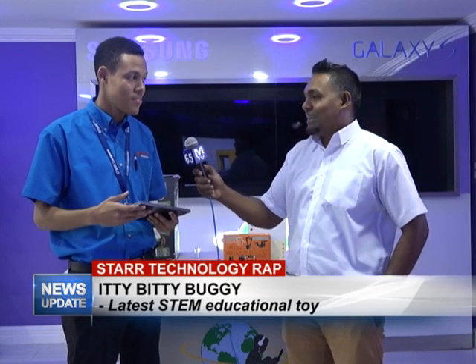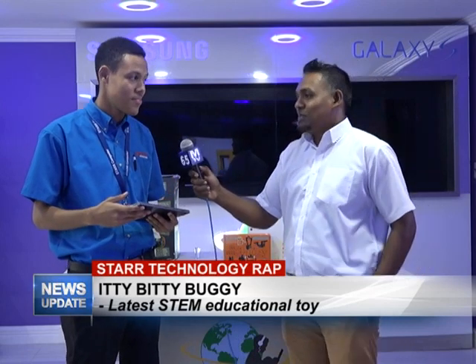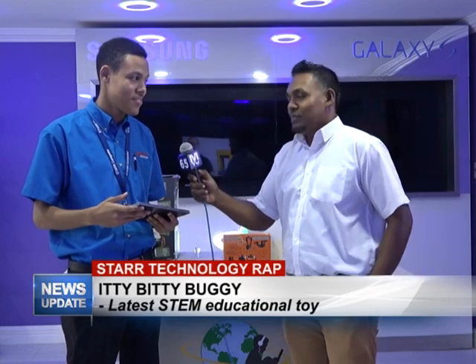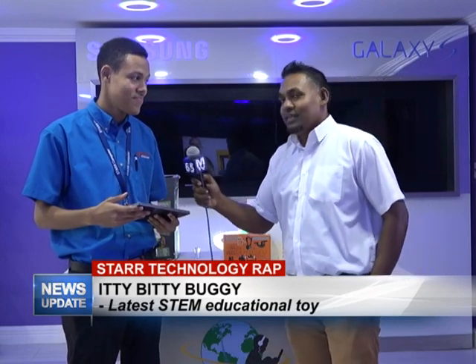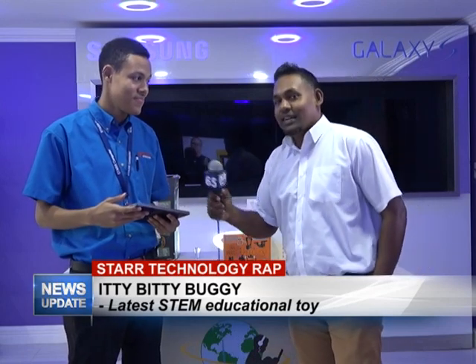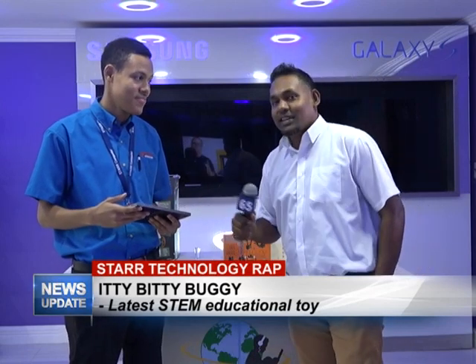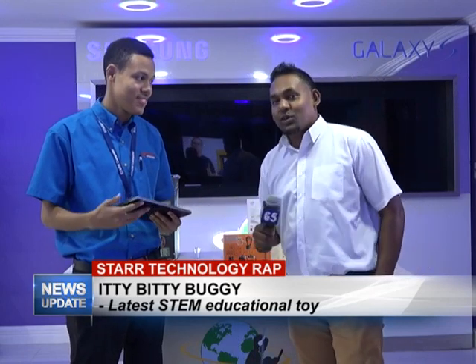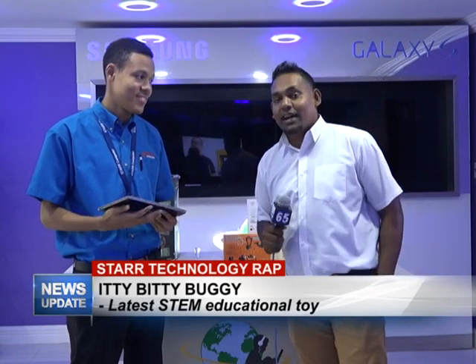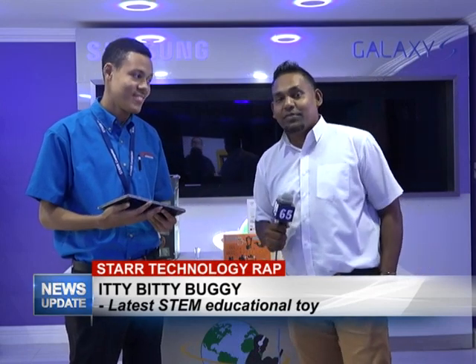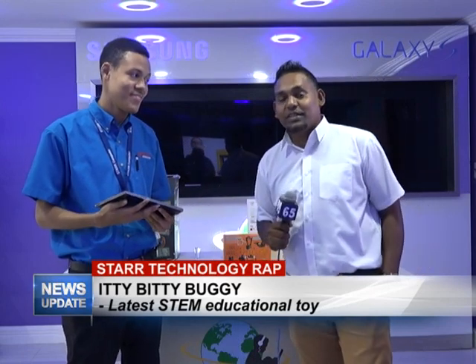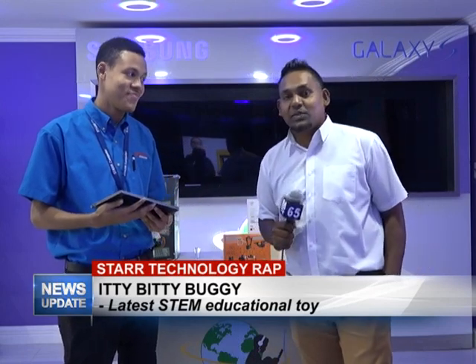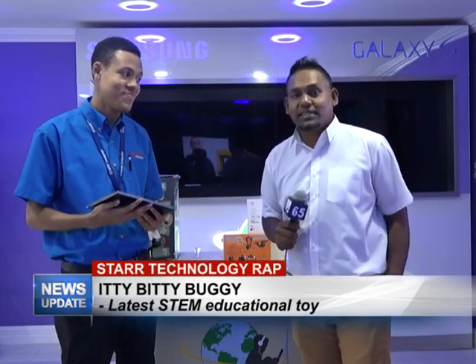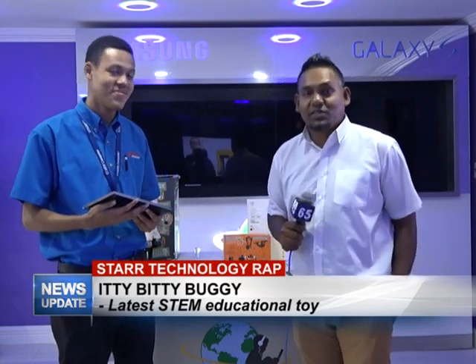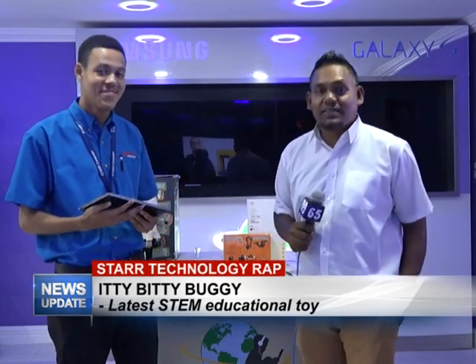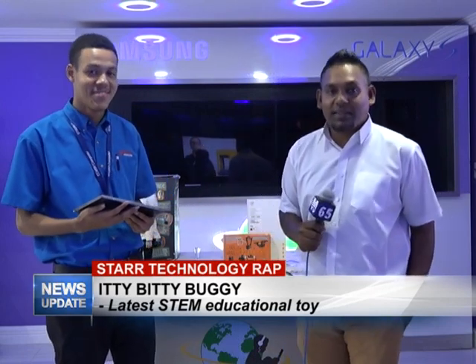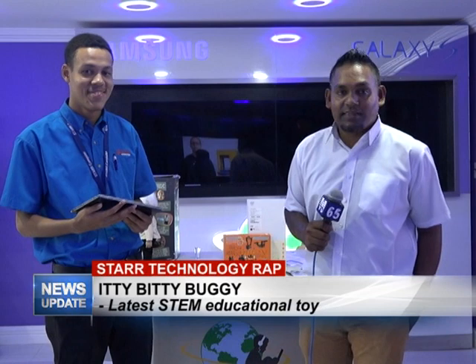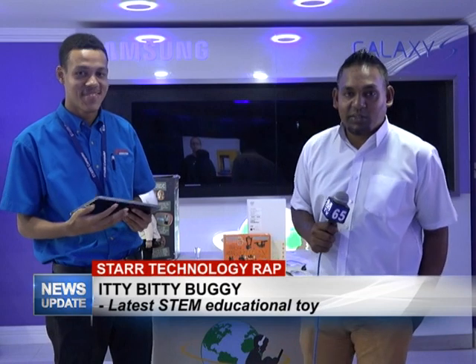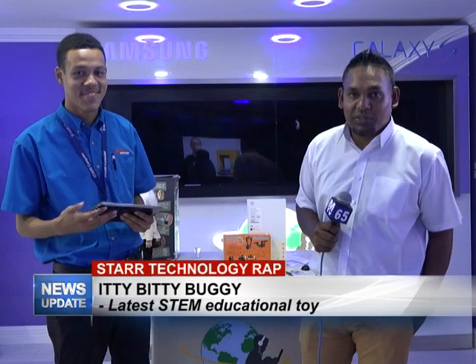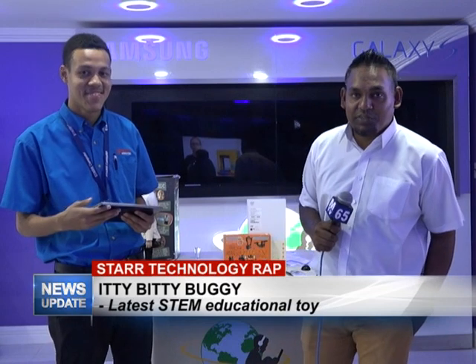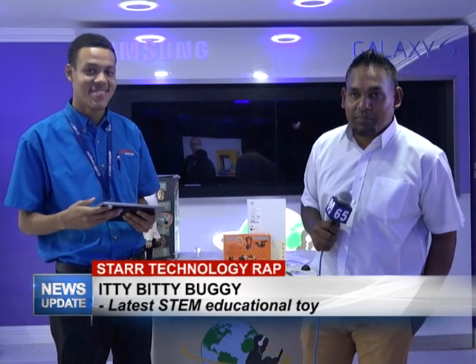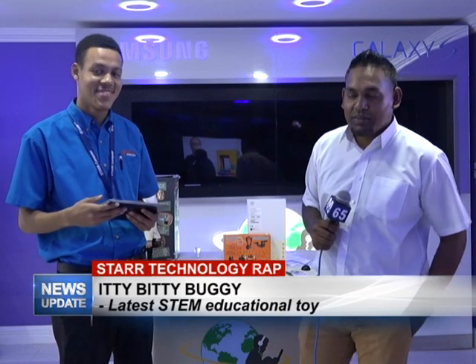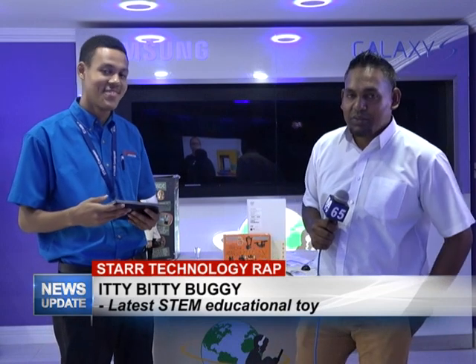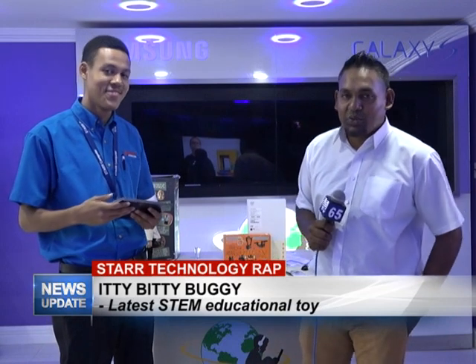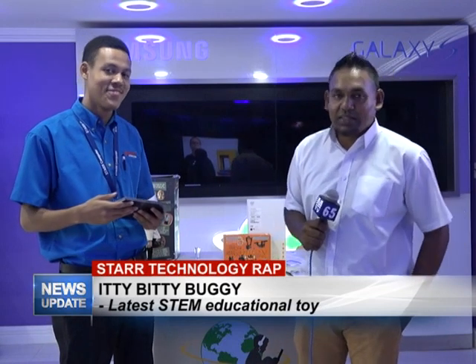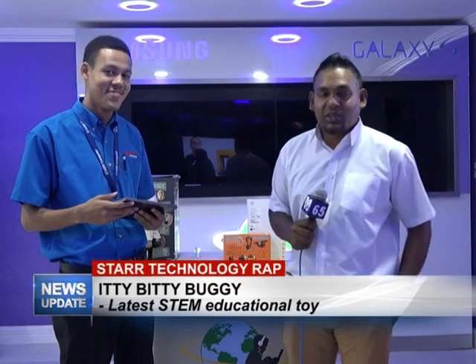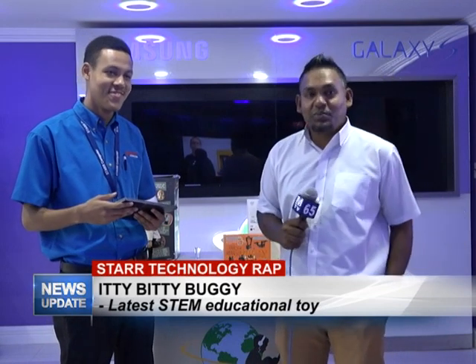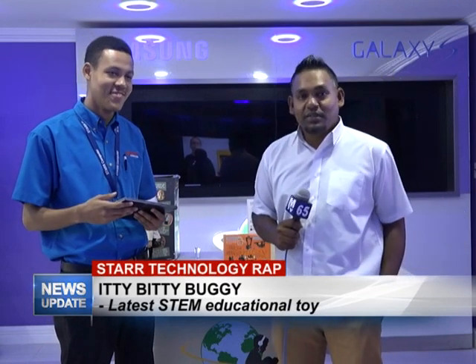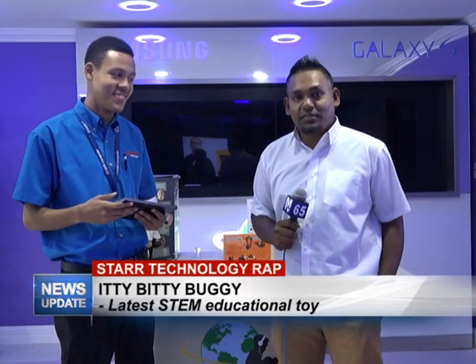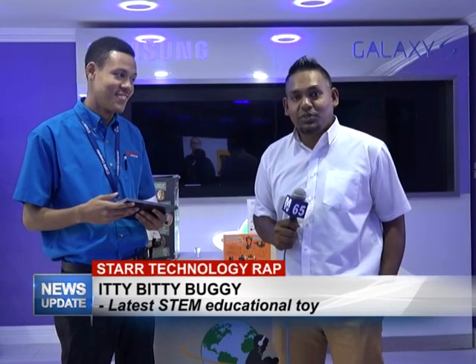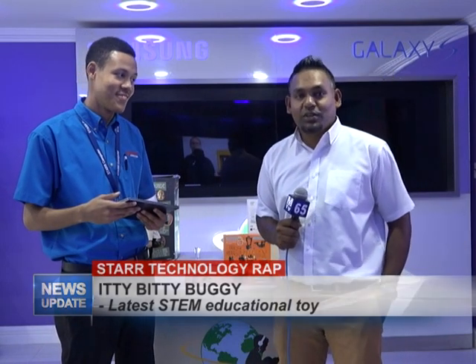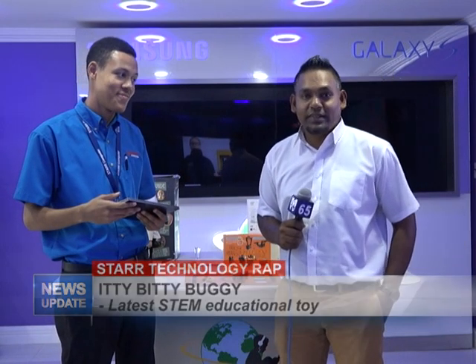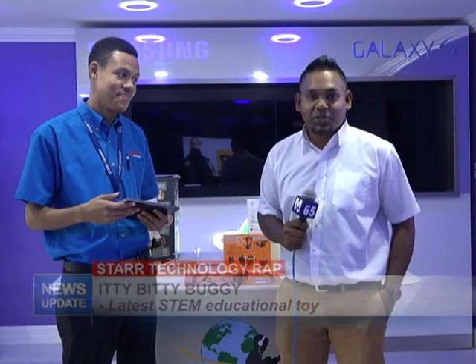Thank you Jeremy, and that's what we have for you in this week's edition of the Star Technology Wrap. Do join us next week Monday for another edition.